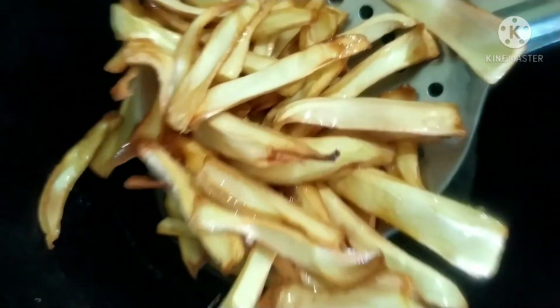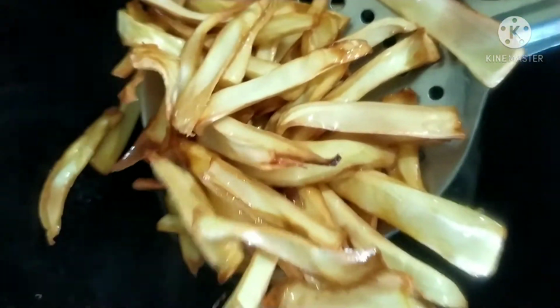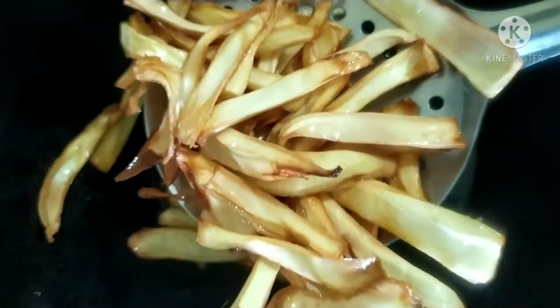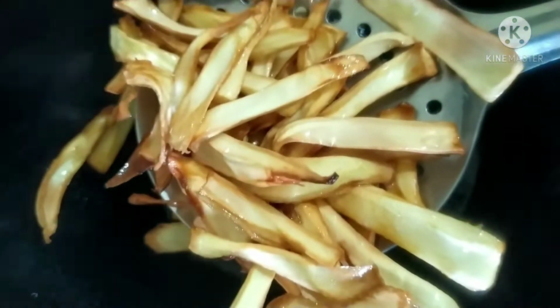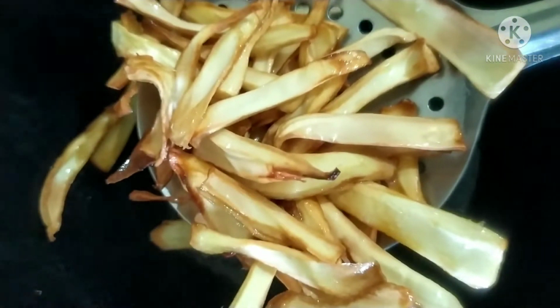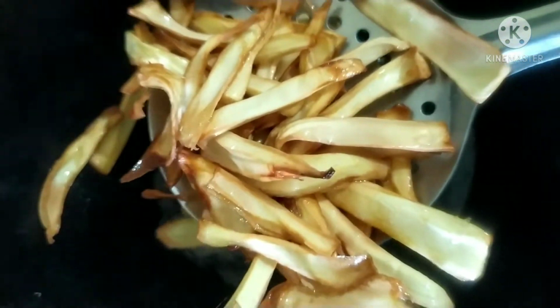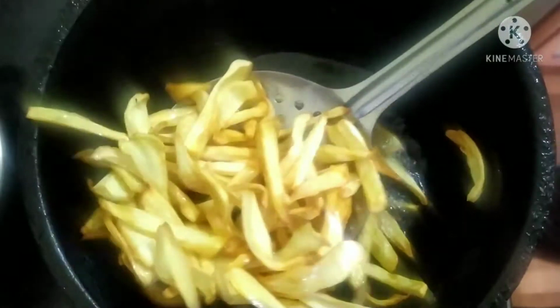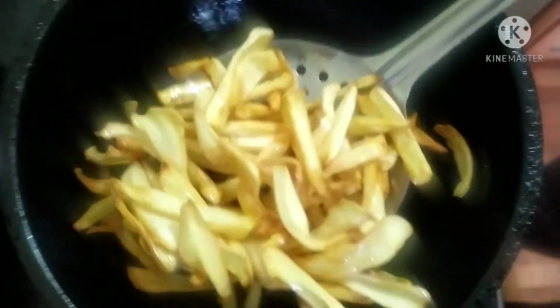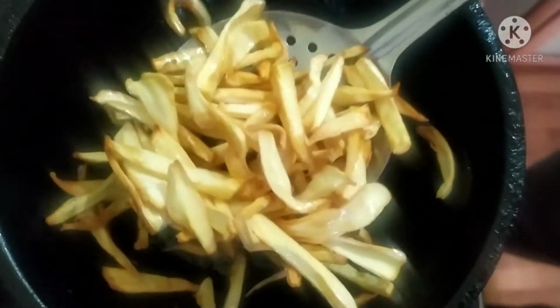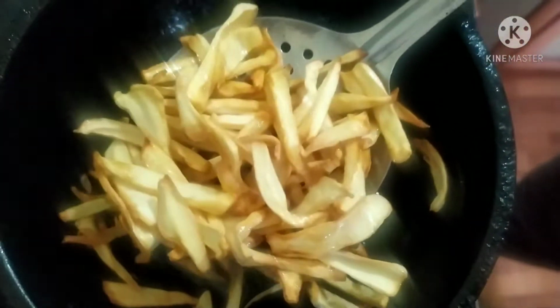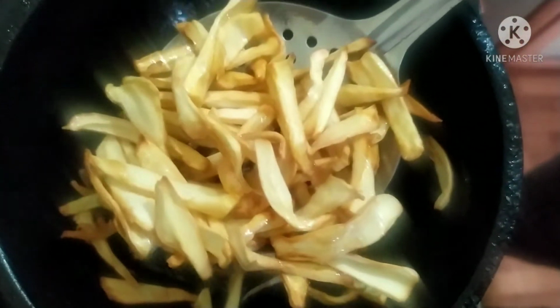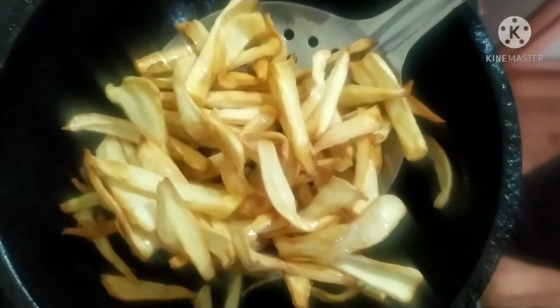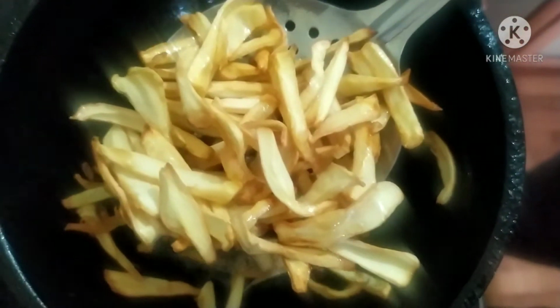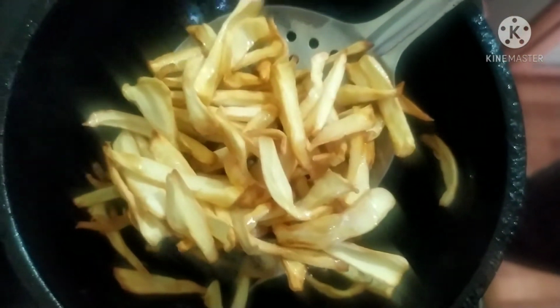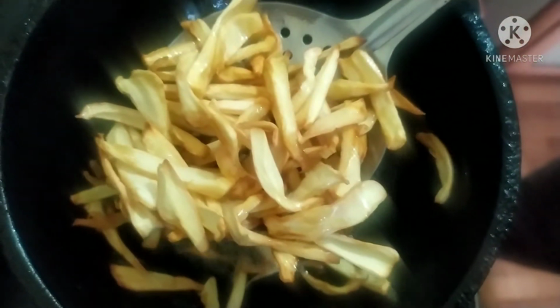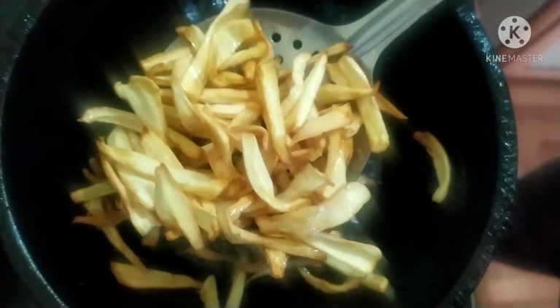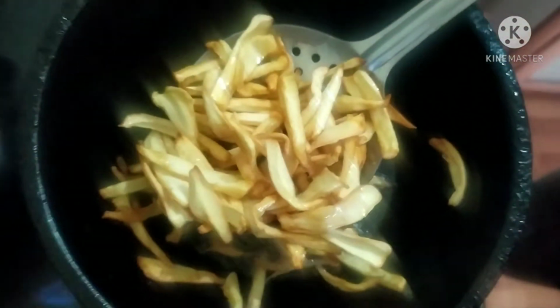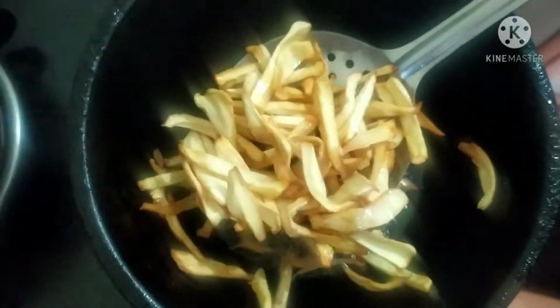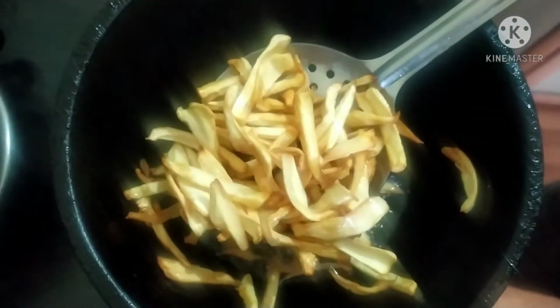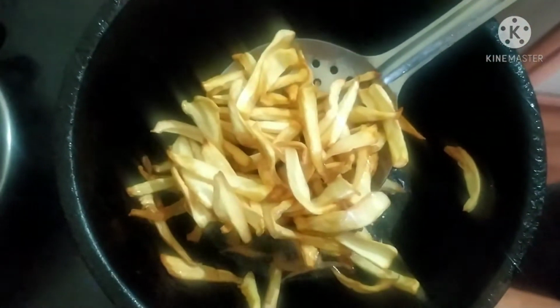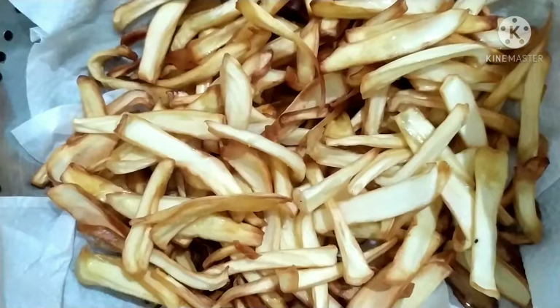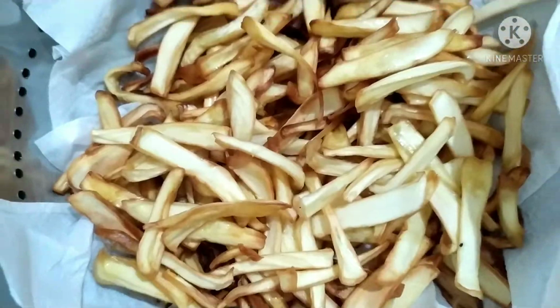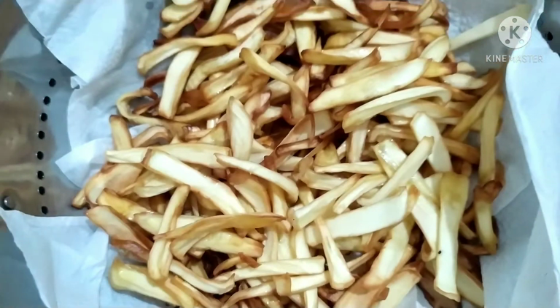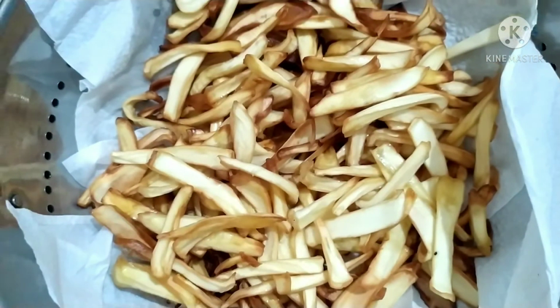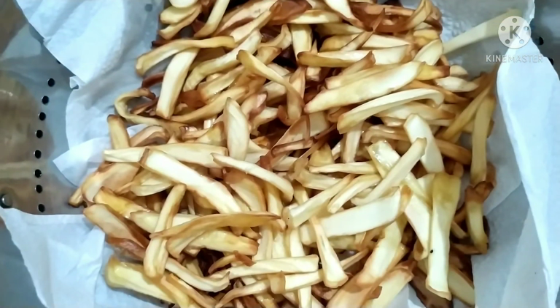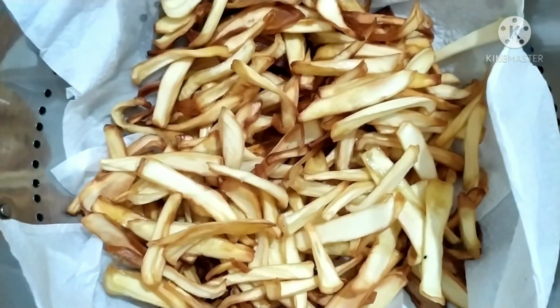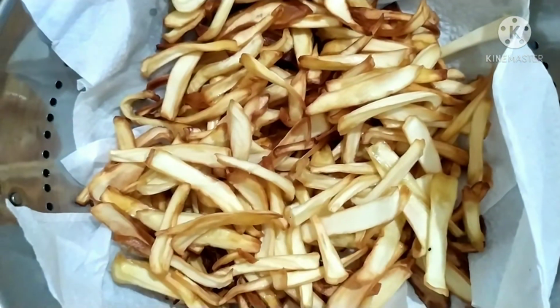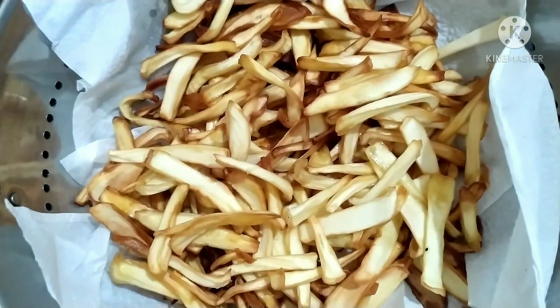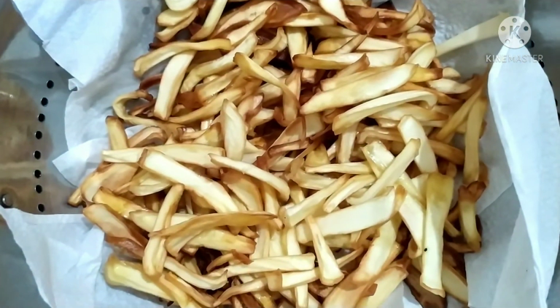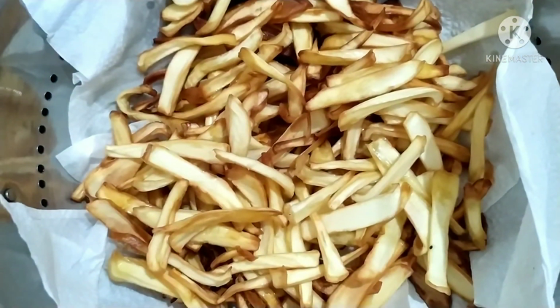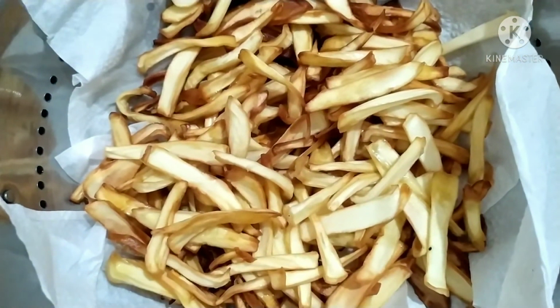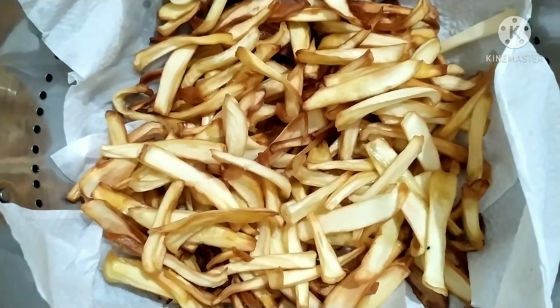The chips are quite good. The color is good.